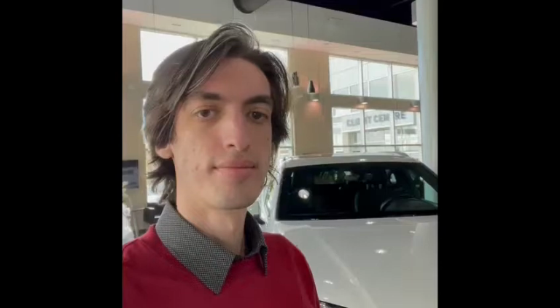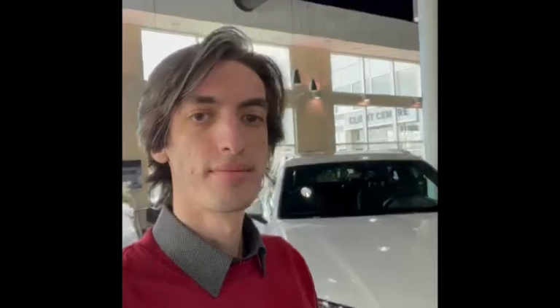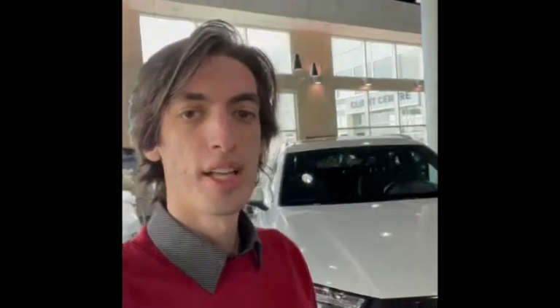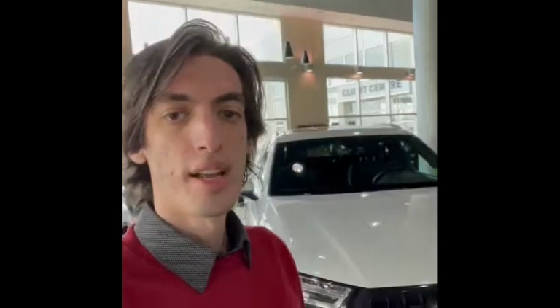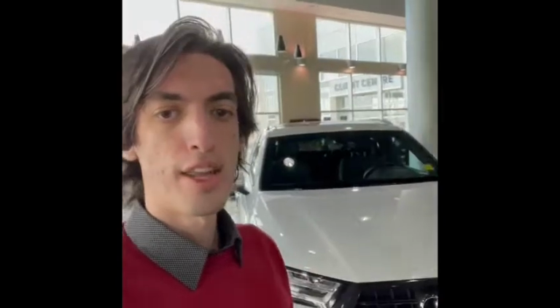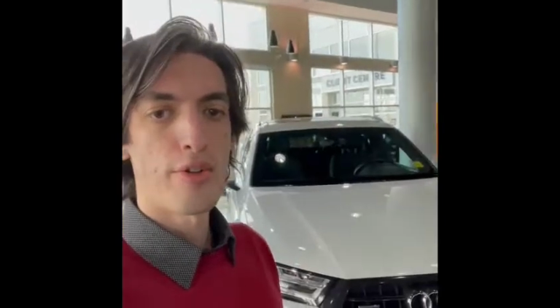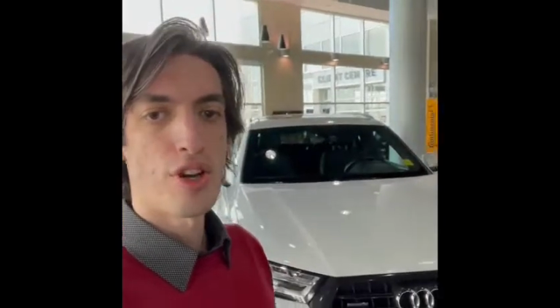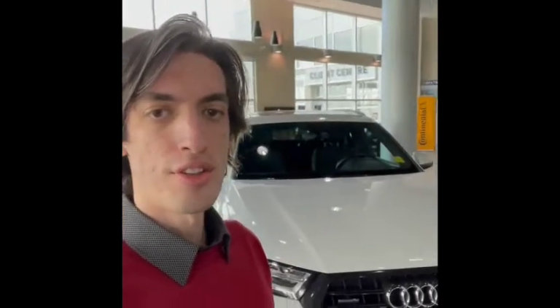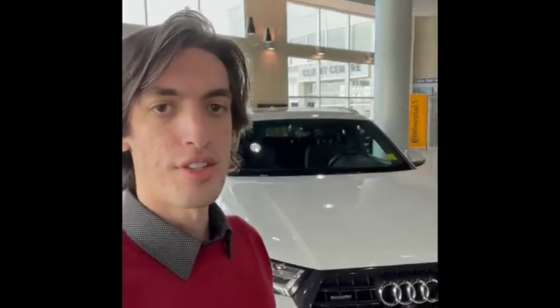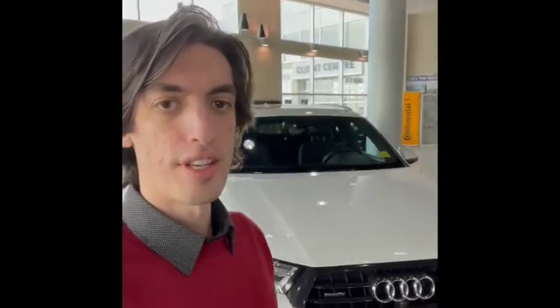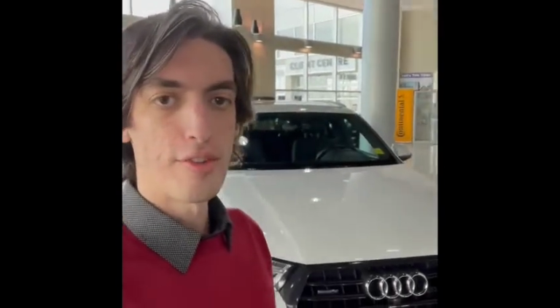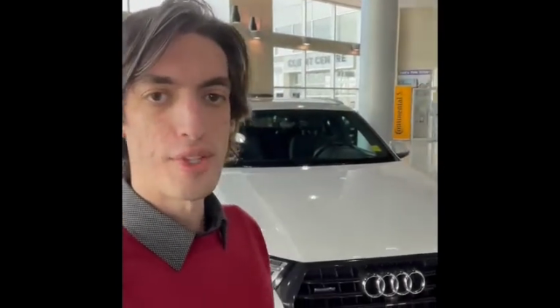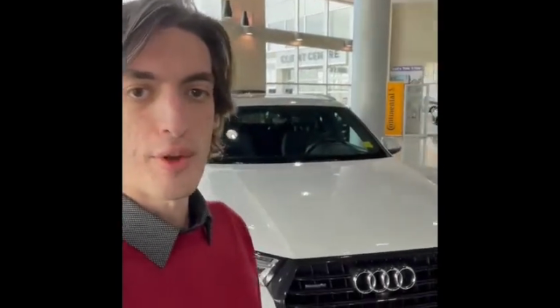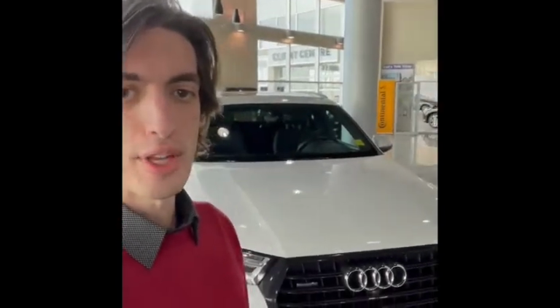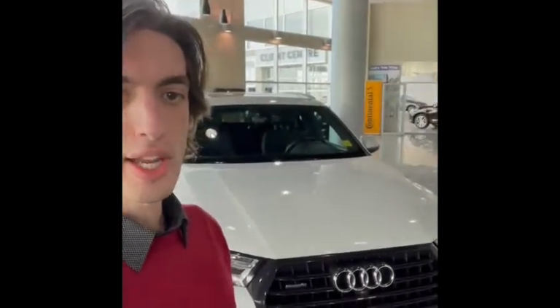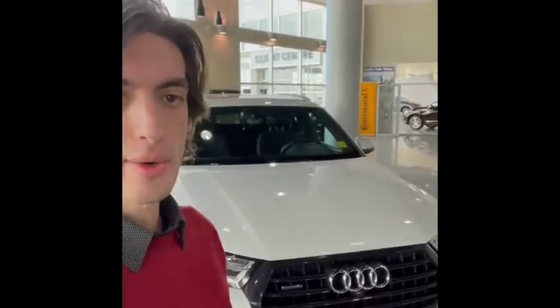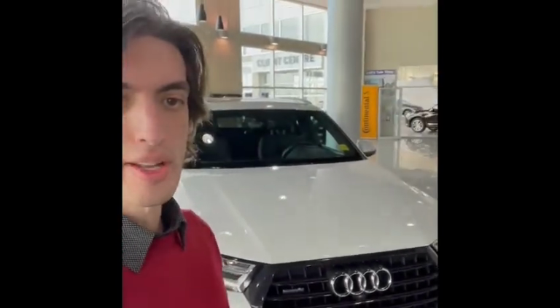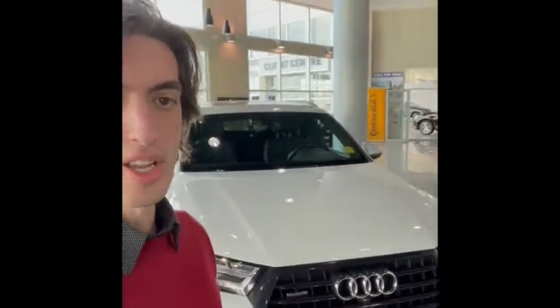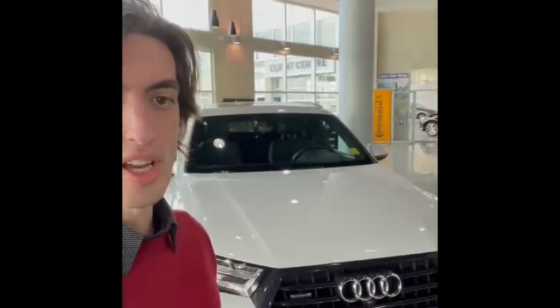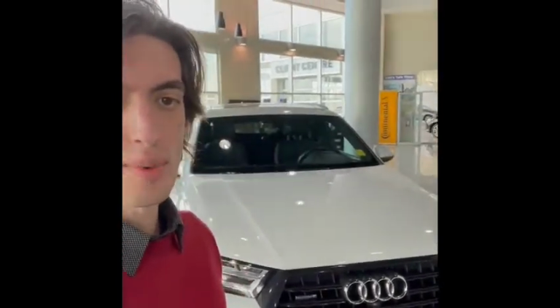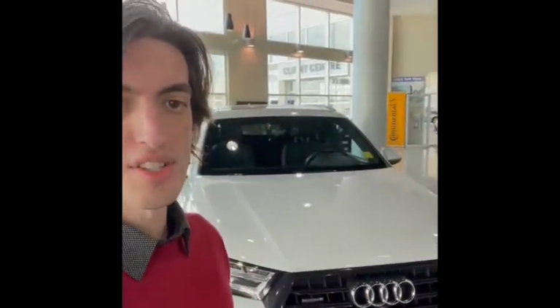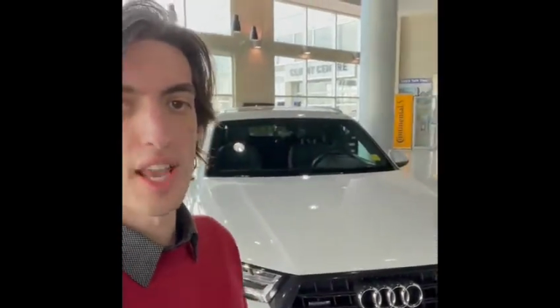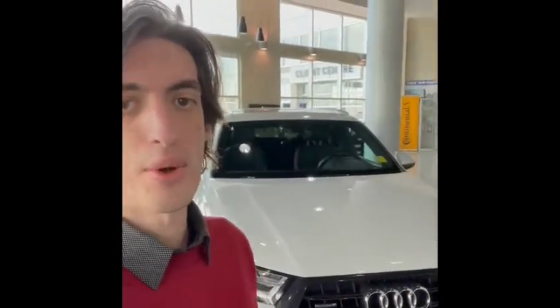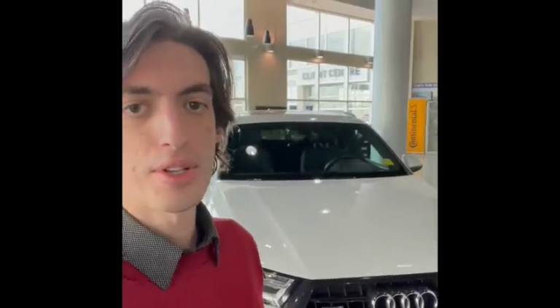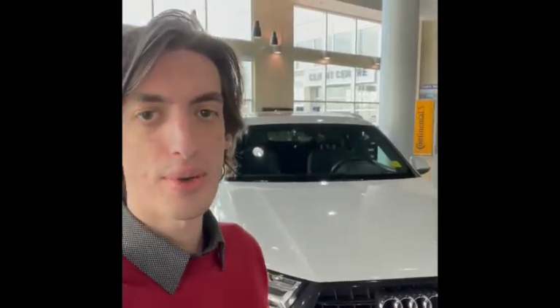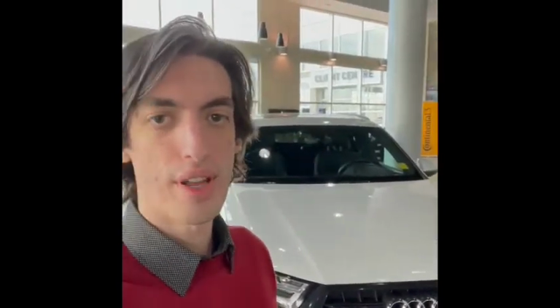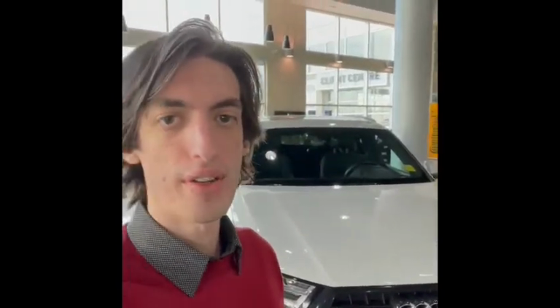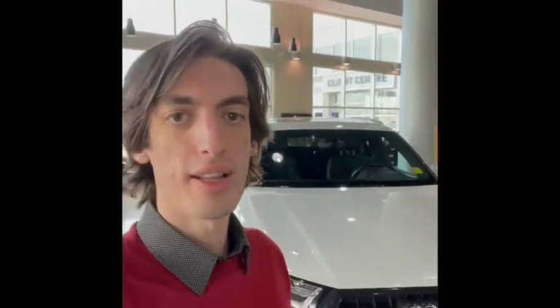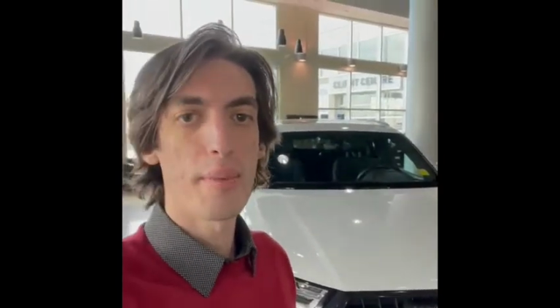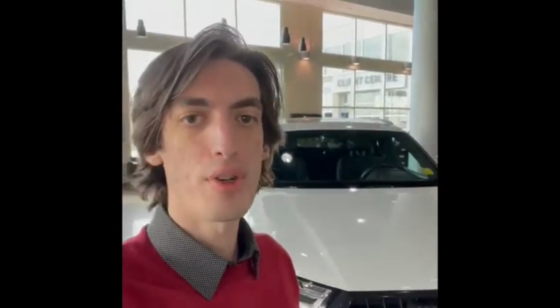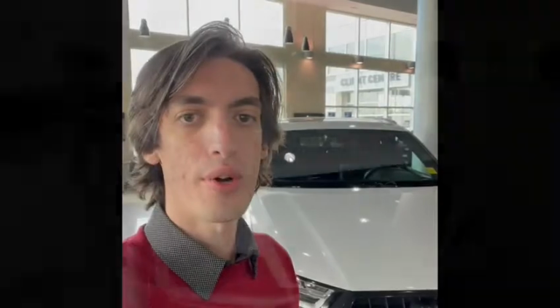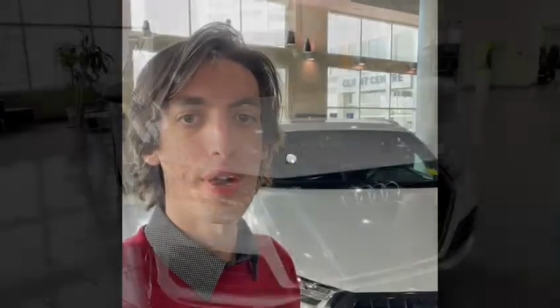Hey there Jean, this is Leith from Southview Acura and behind me is the Audi Q7. Let me show you around.